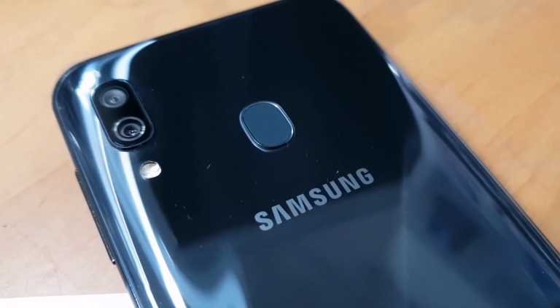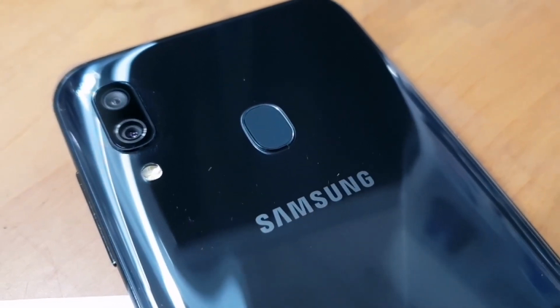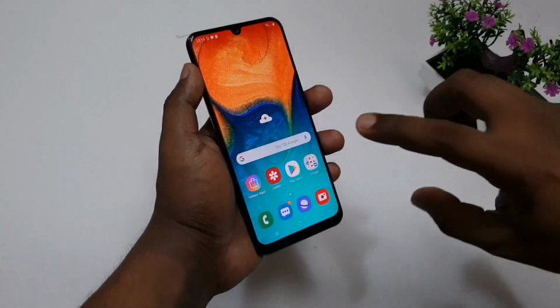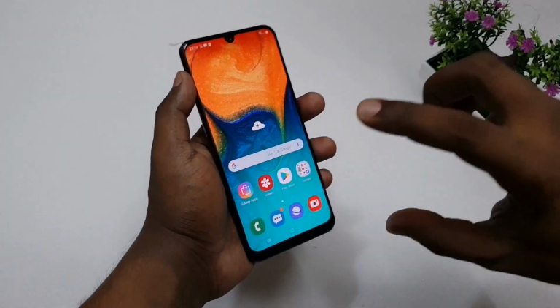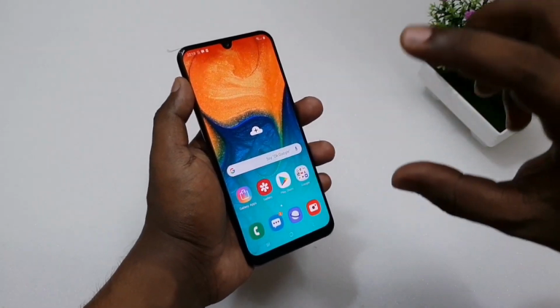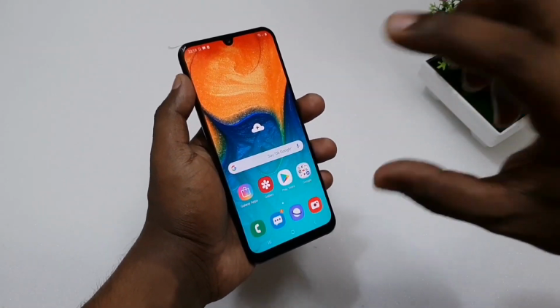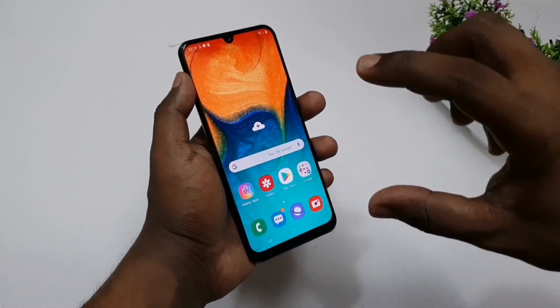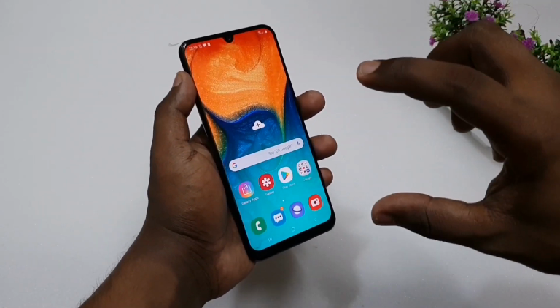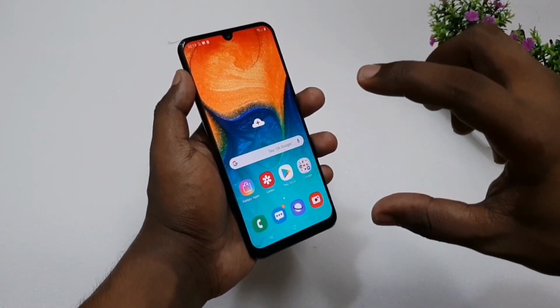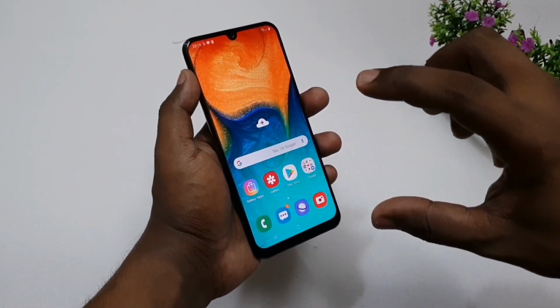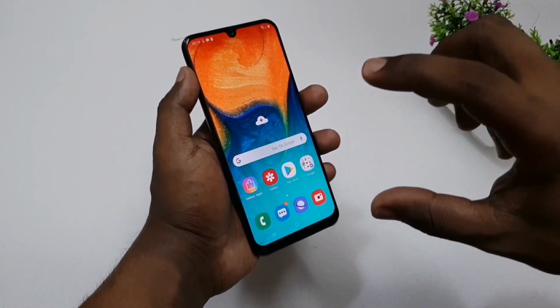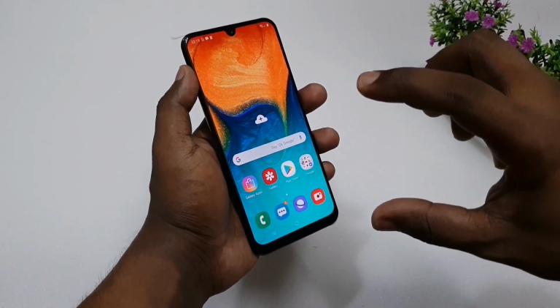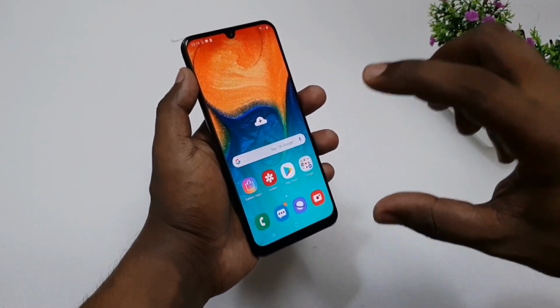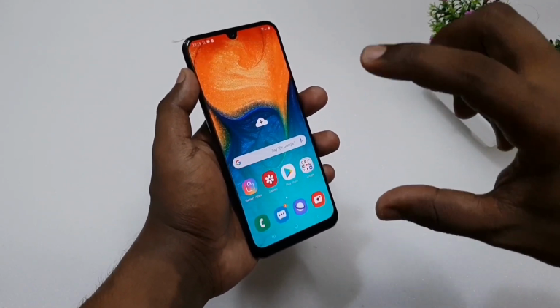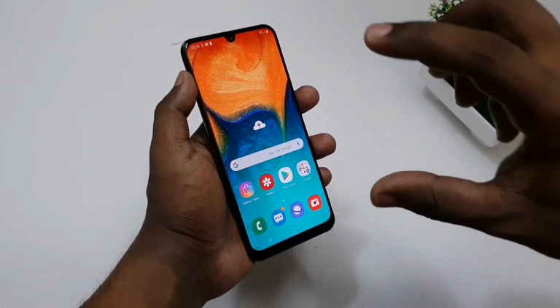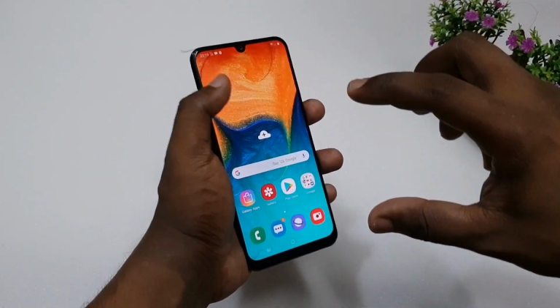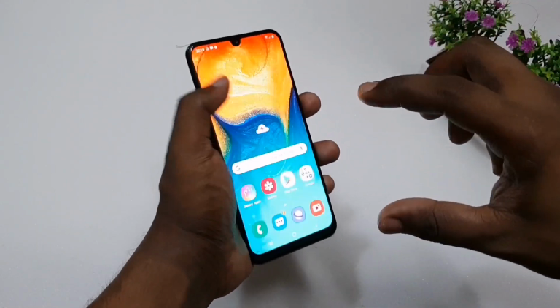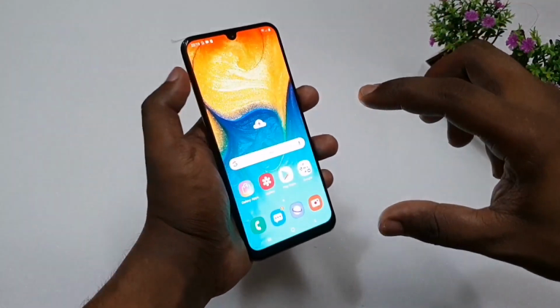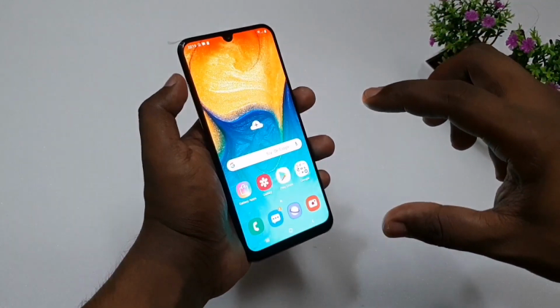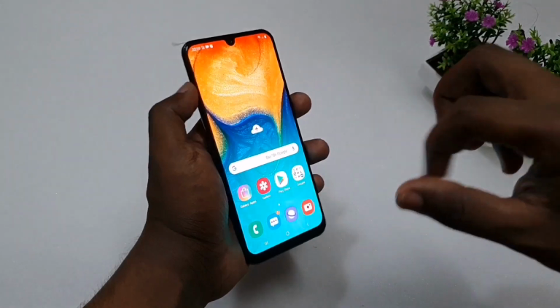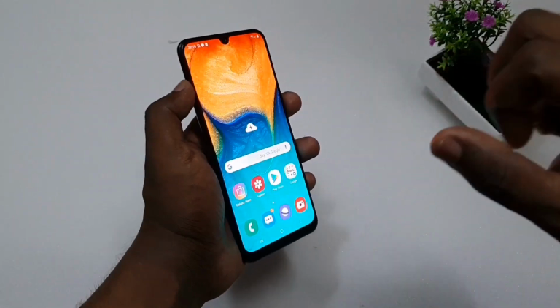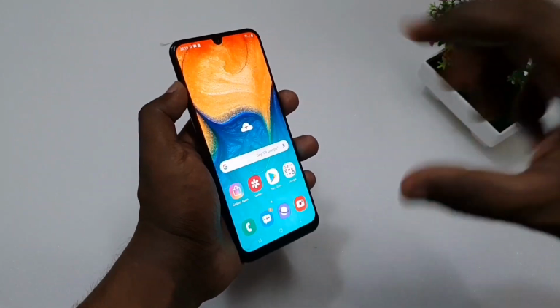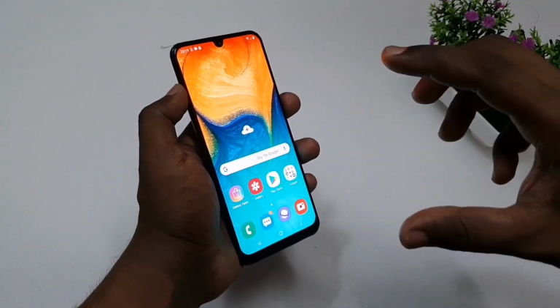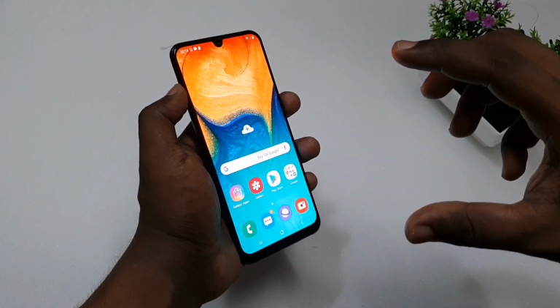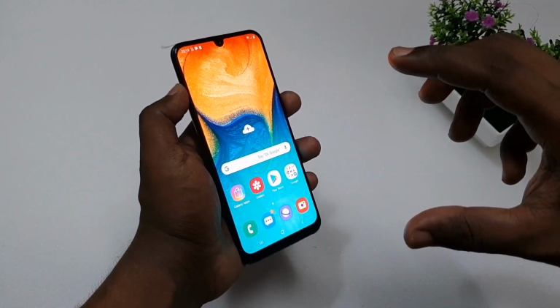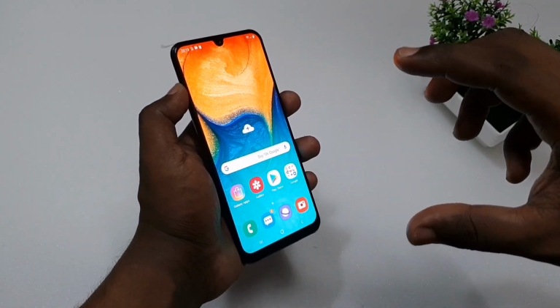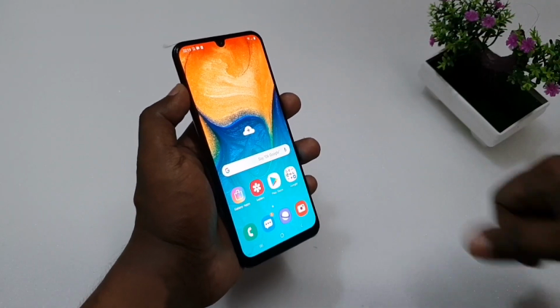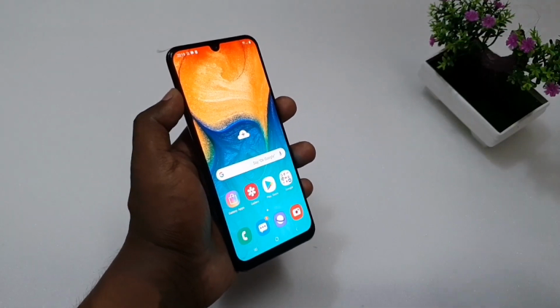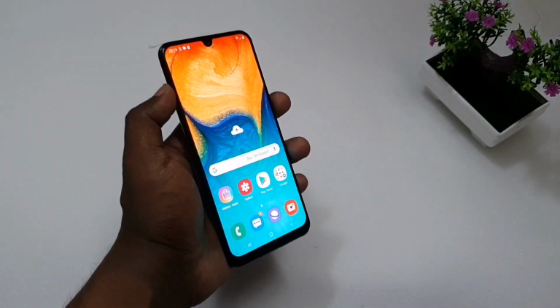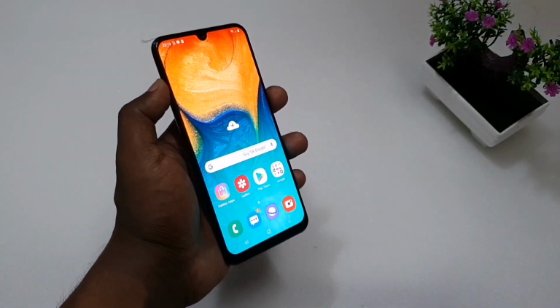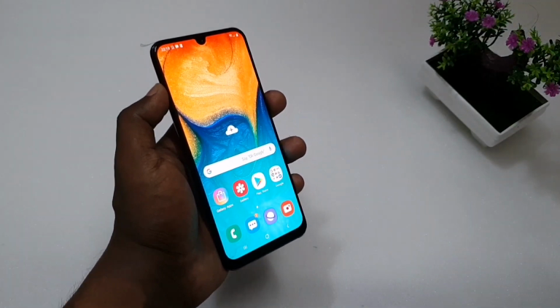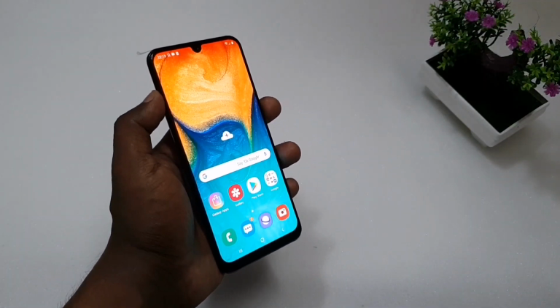This is the LED display and the display quality. This is the memory — 64GB storage and 4GB RAM.